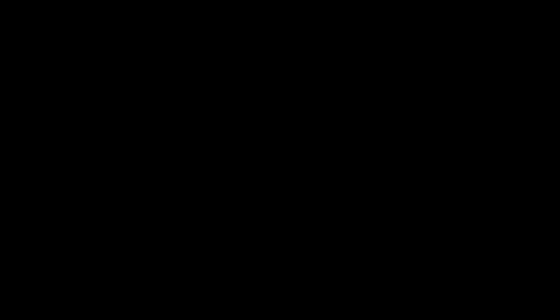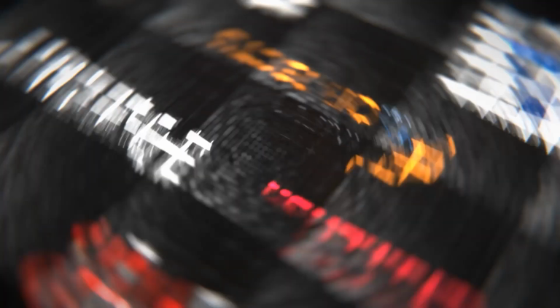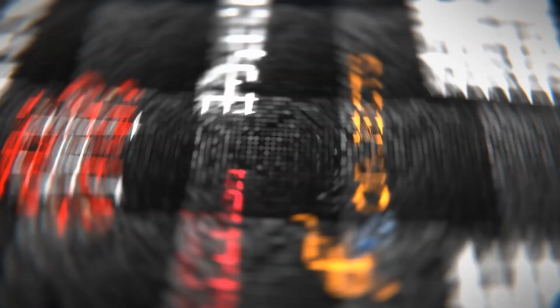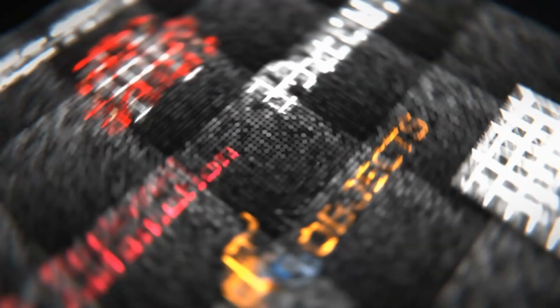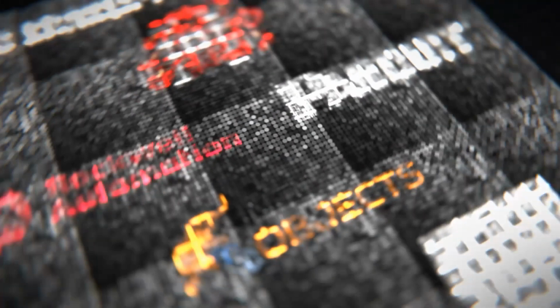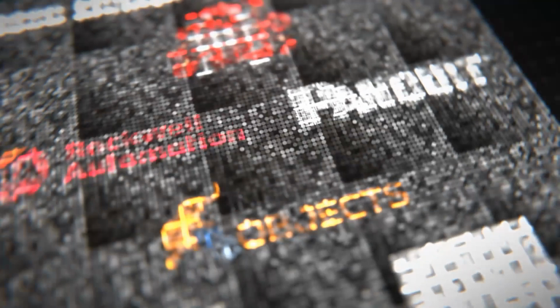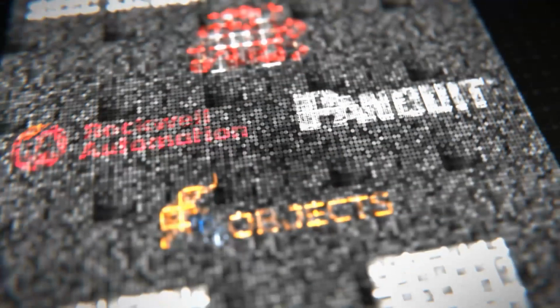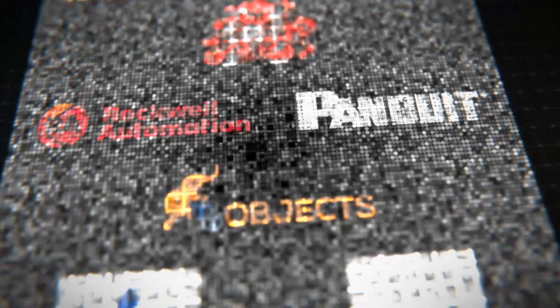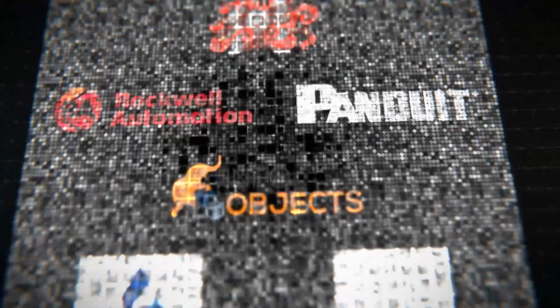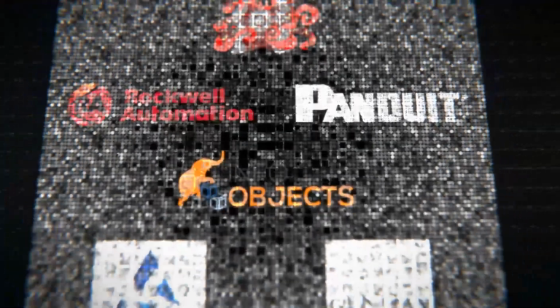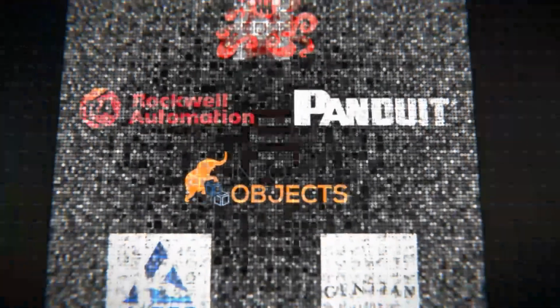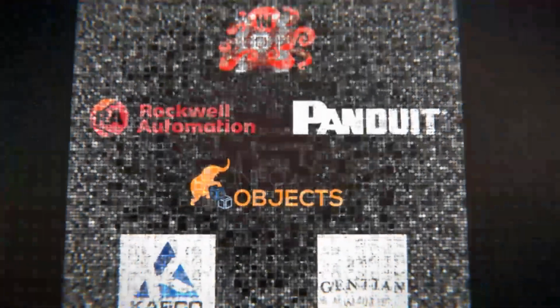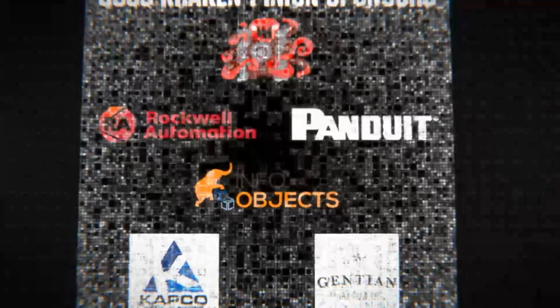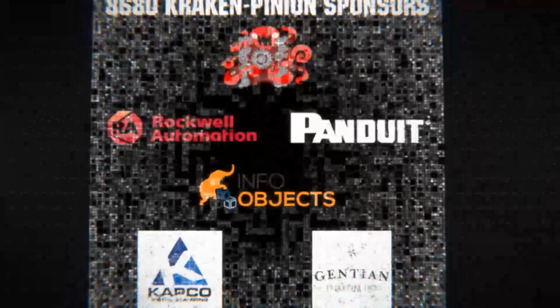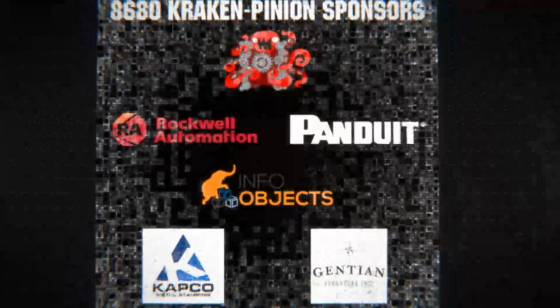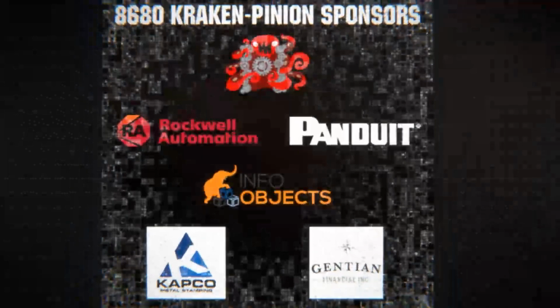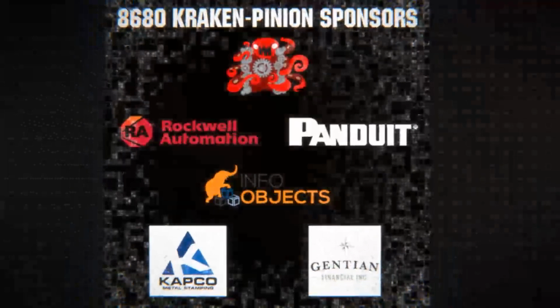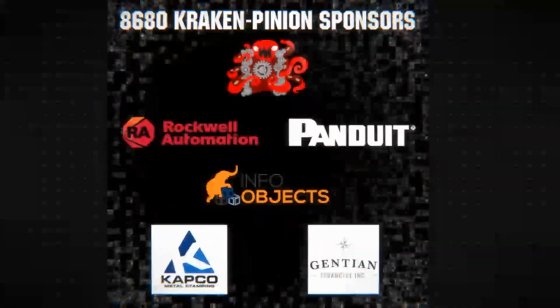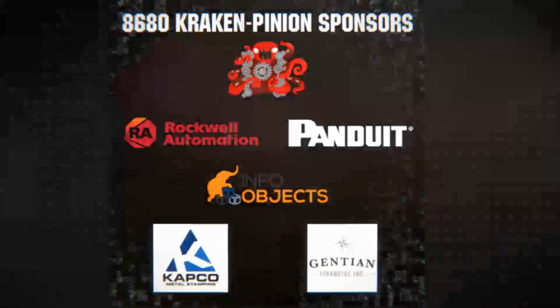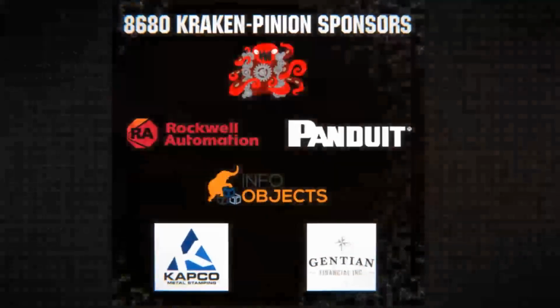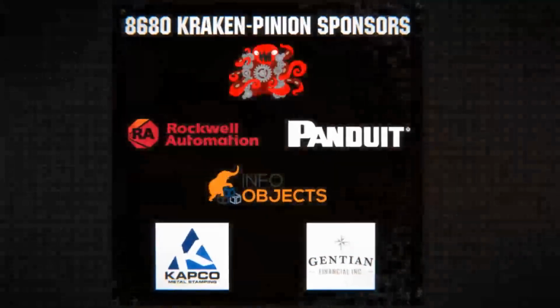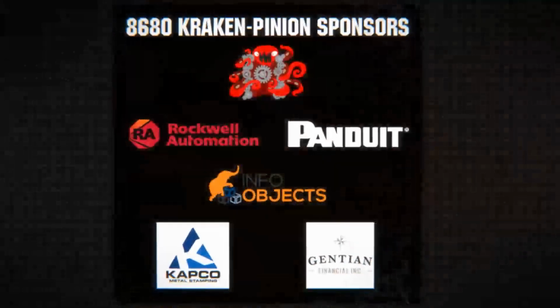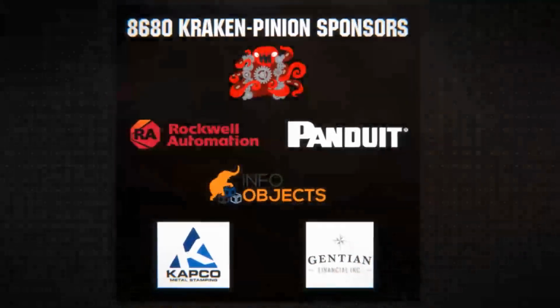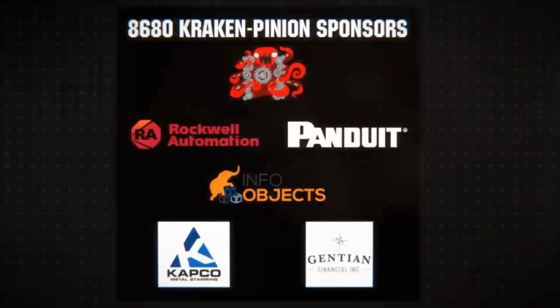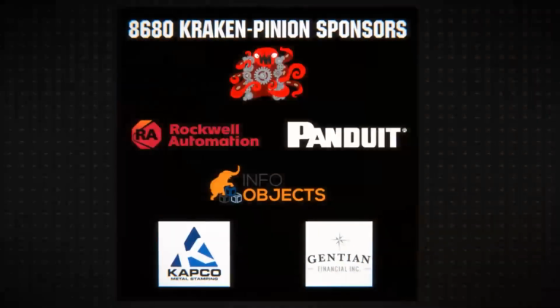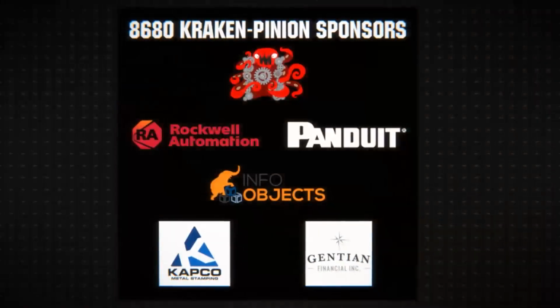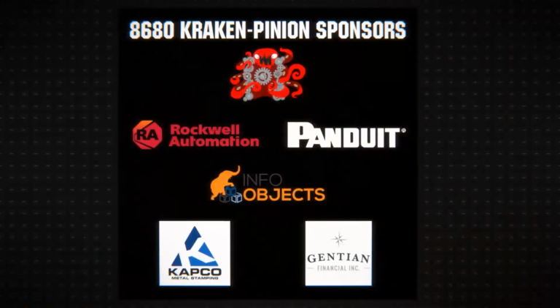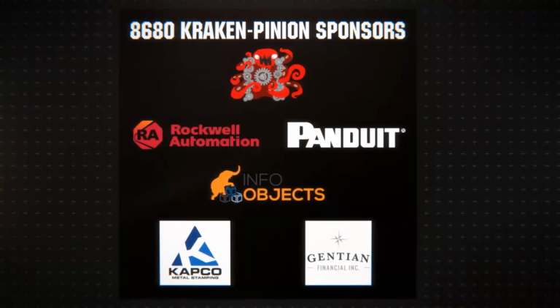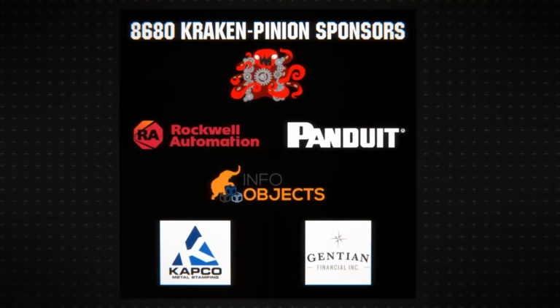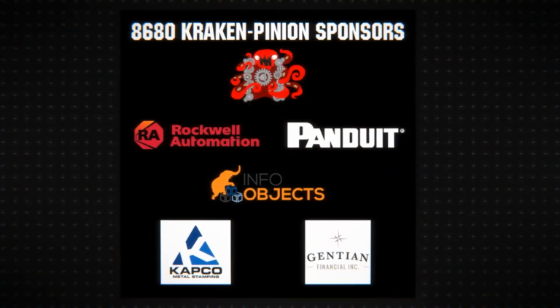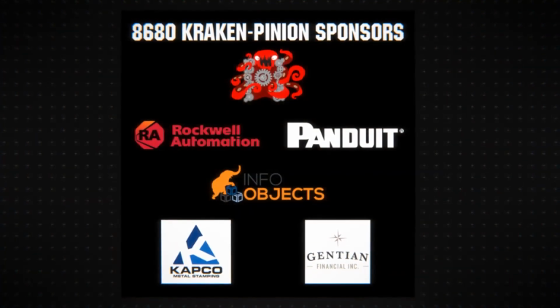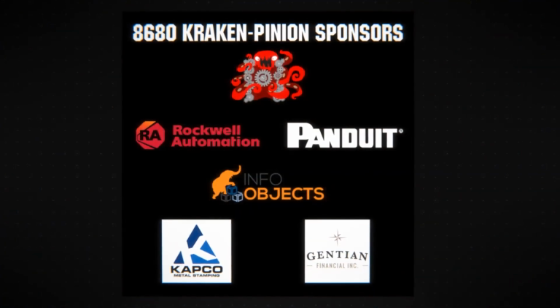Special thanks to Team 8680, Cracking Pinion, for hosting Robot in 30 Hours and also to their sponsors.